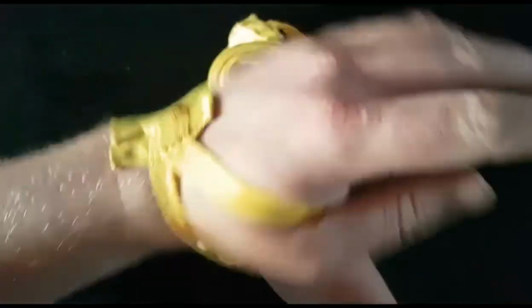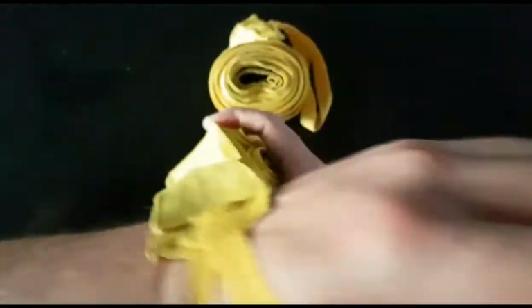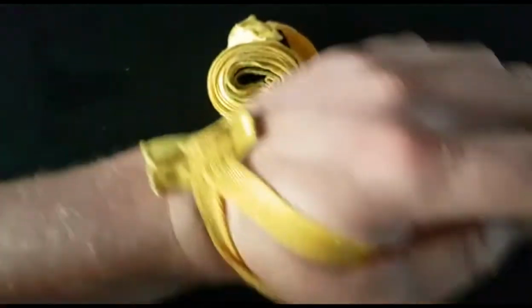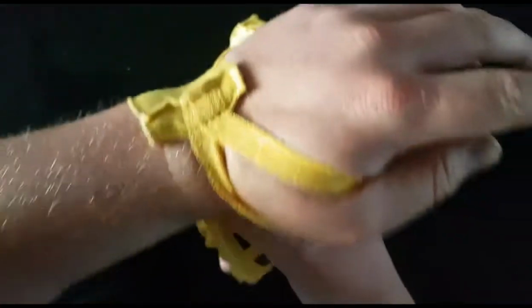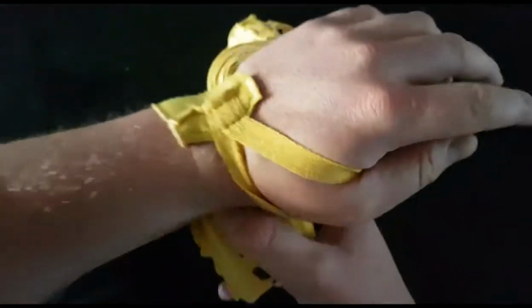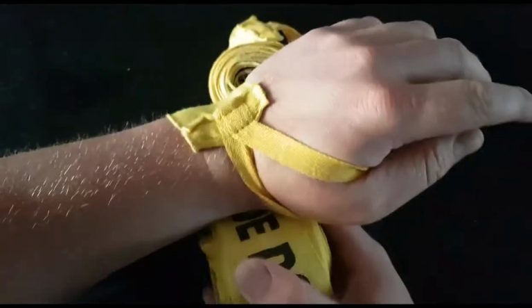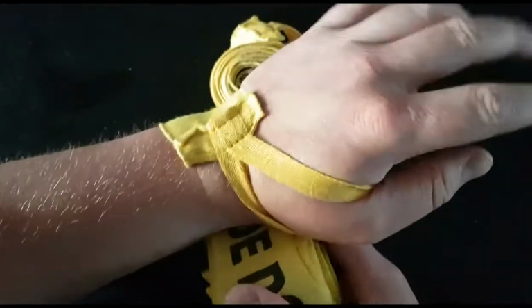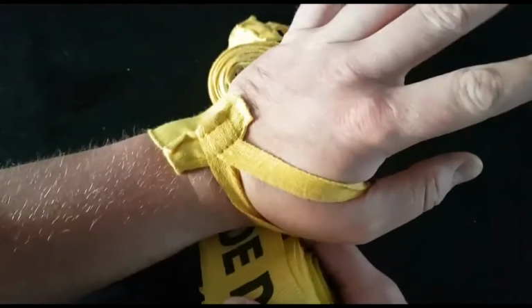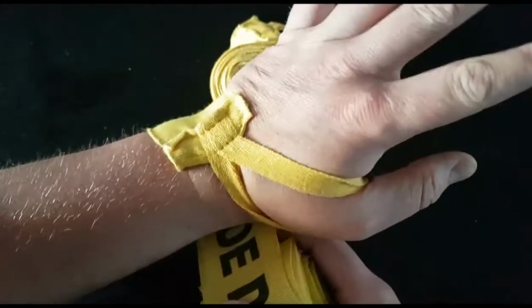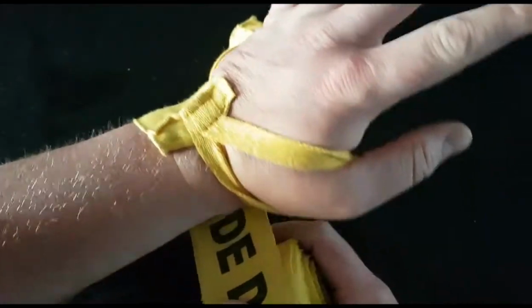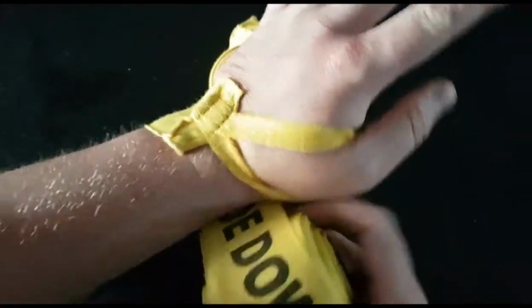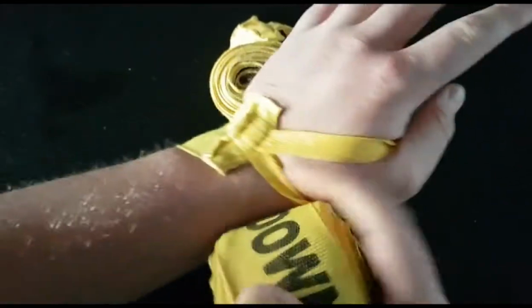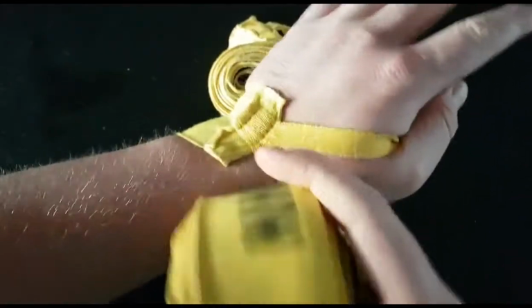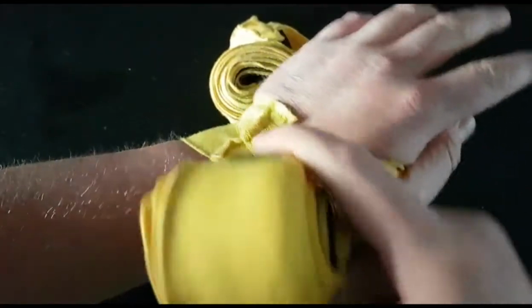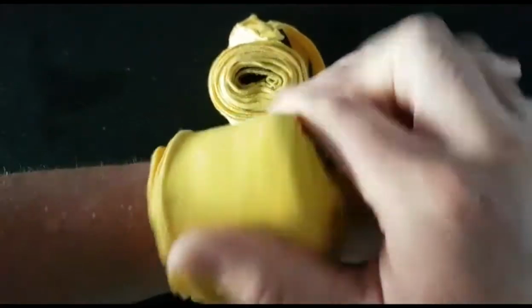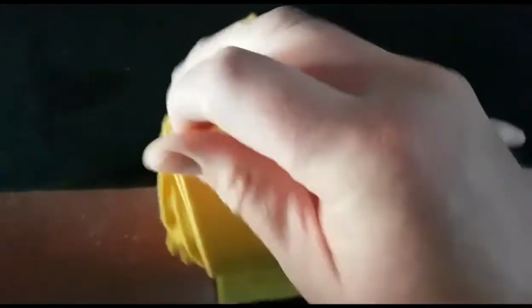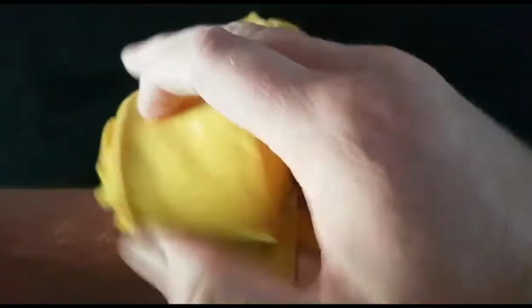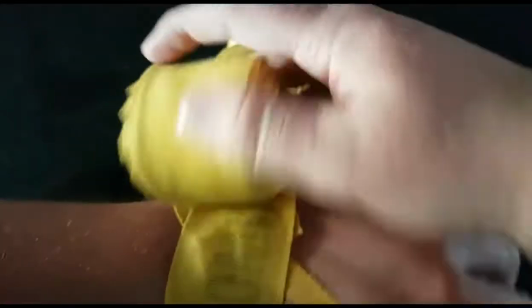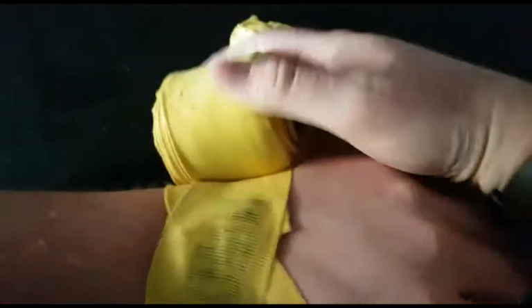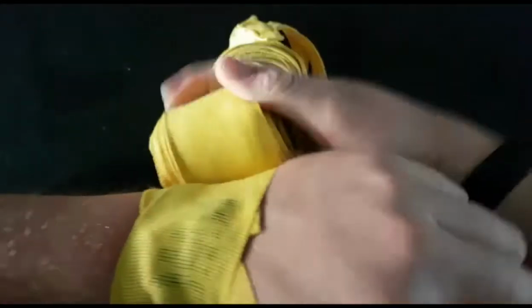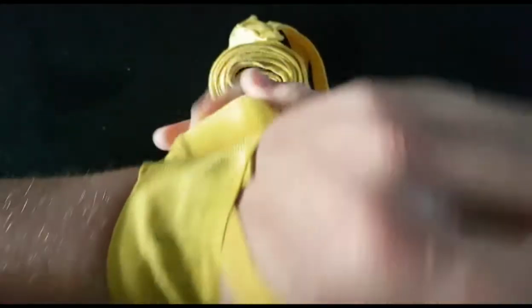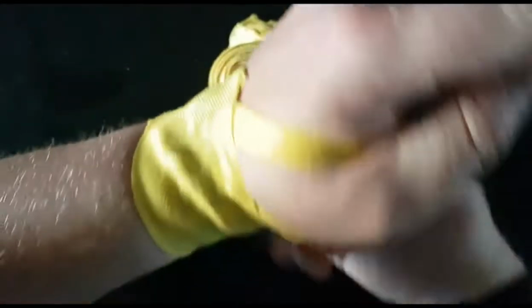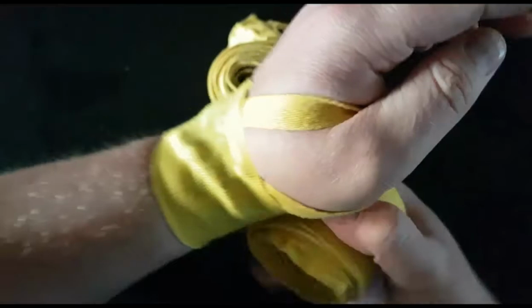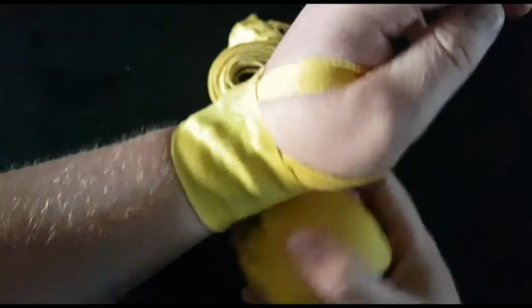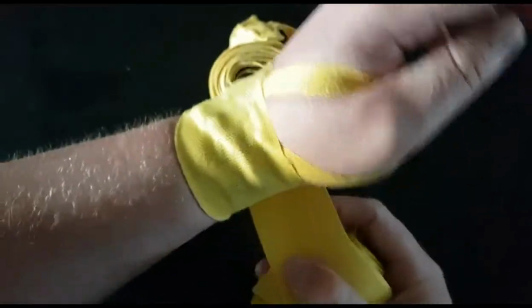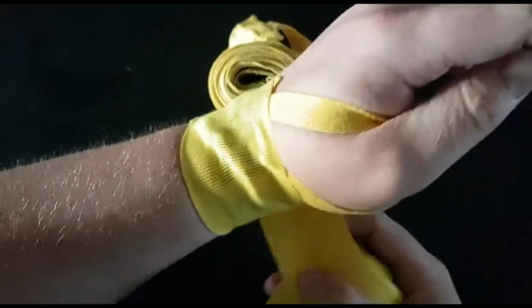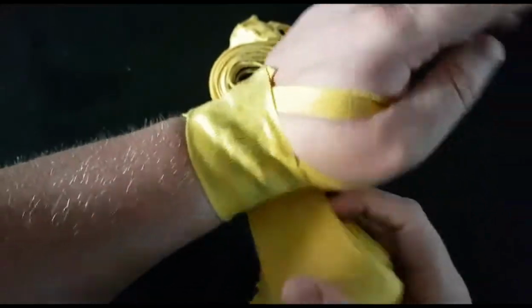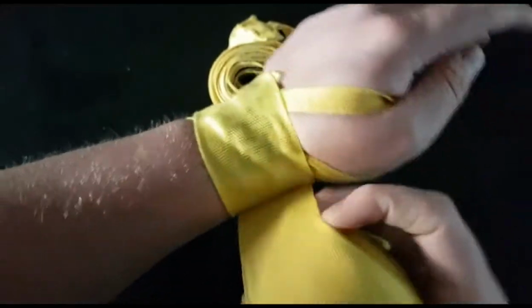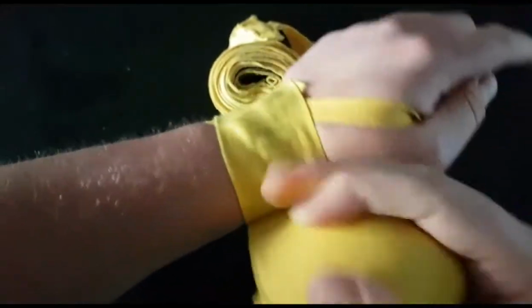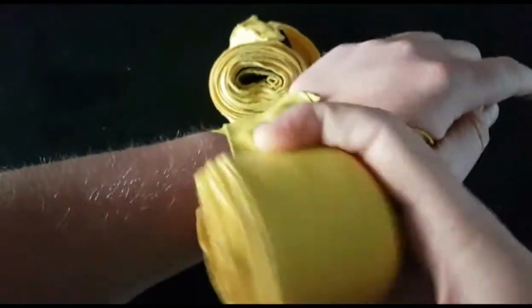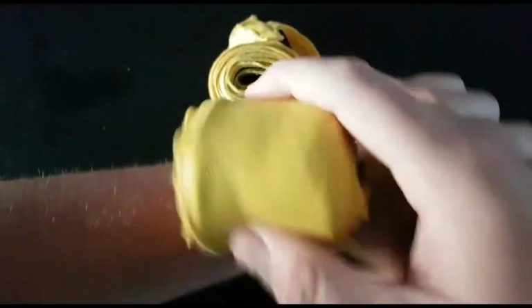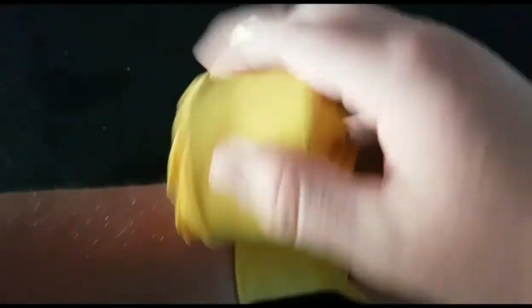What I'm going to do is start like this and then go three times around the wrist, just to keep everything secure.